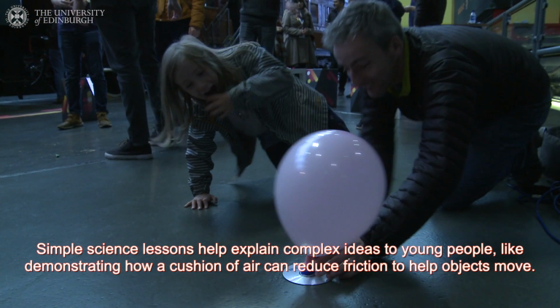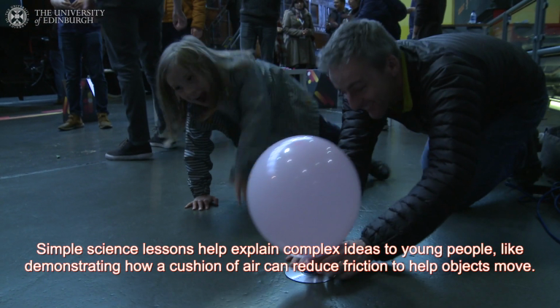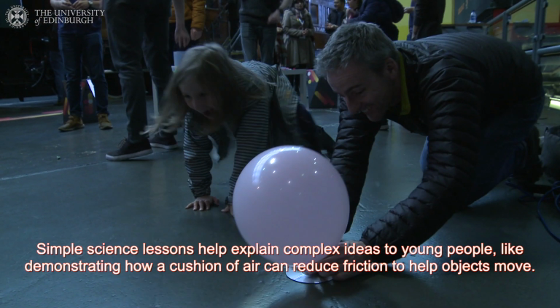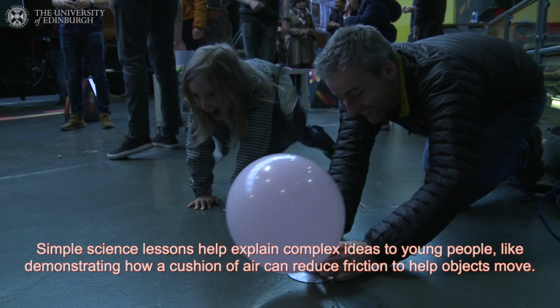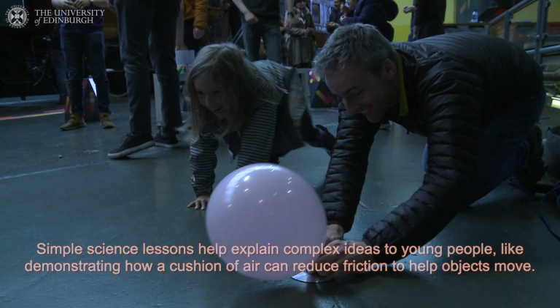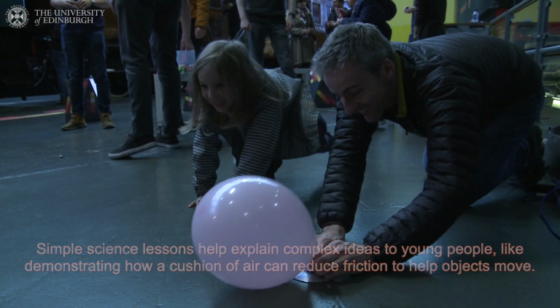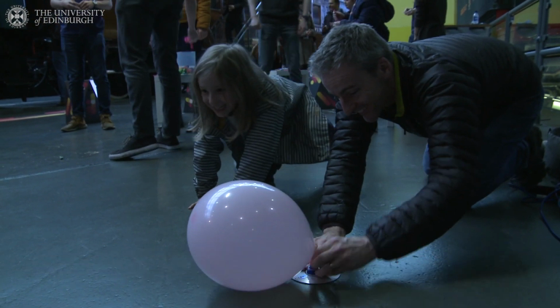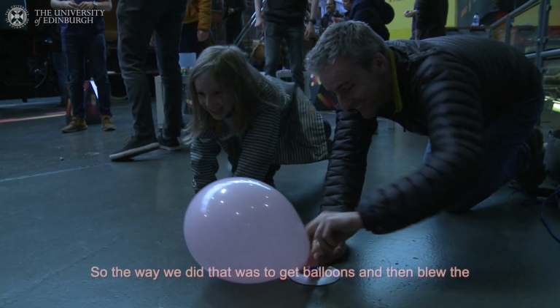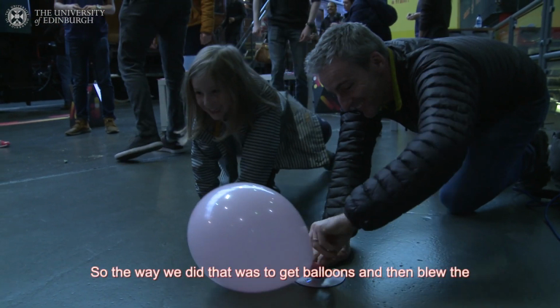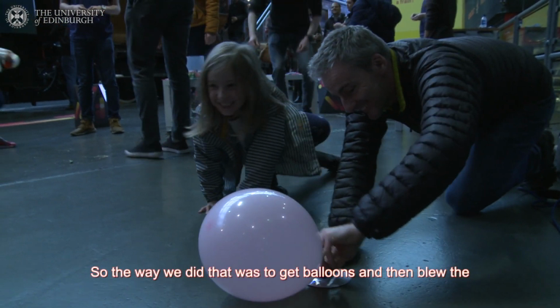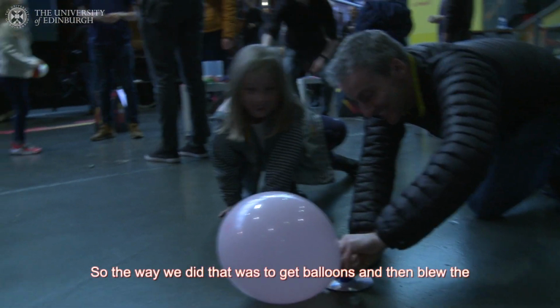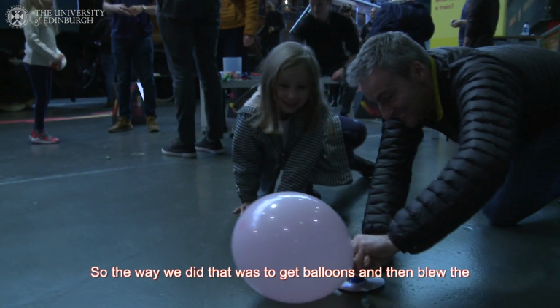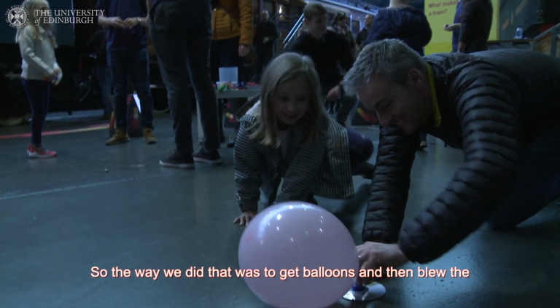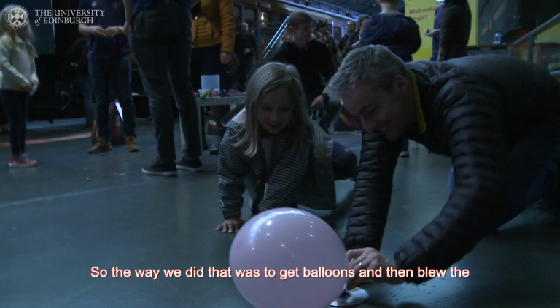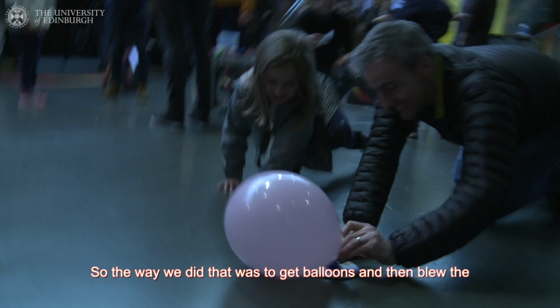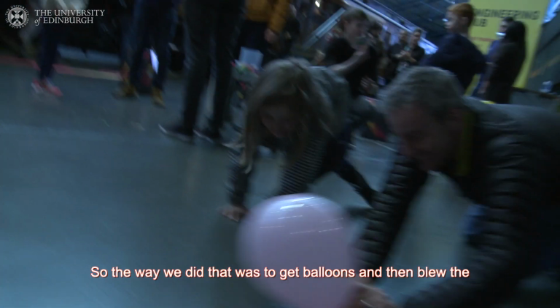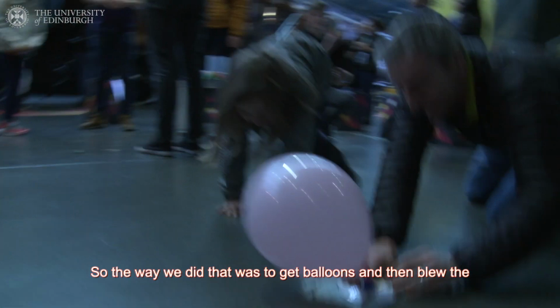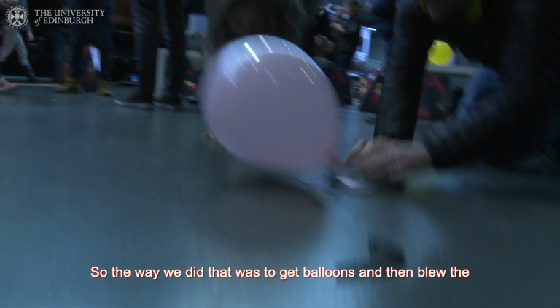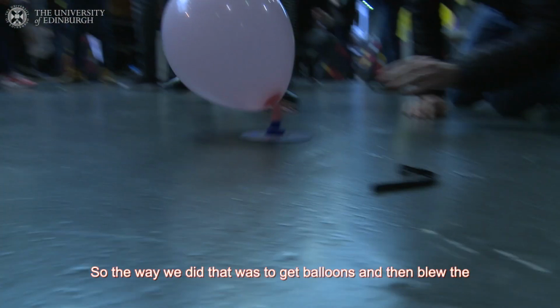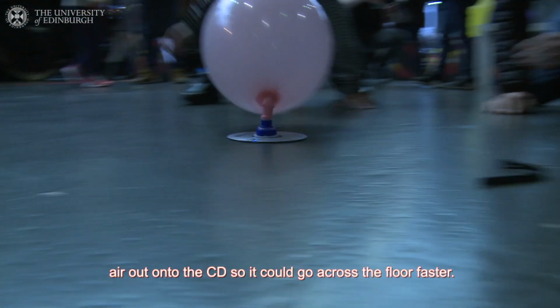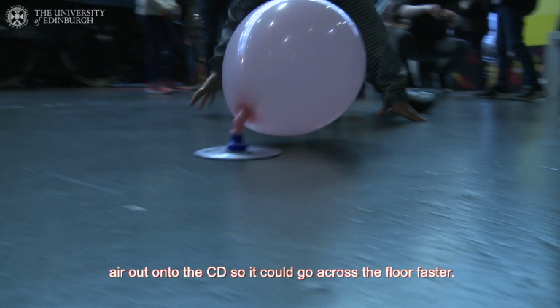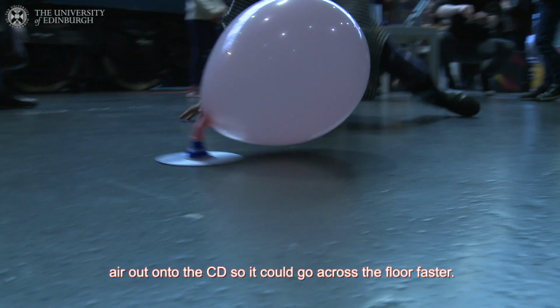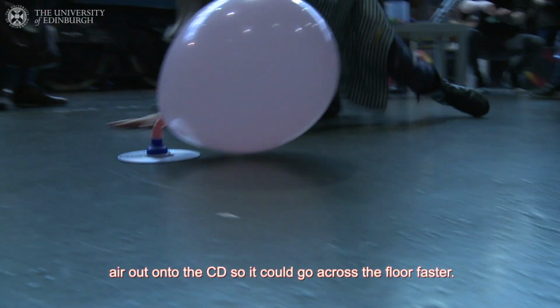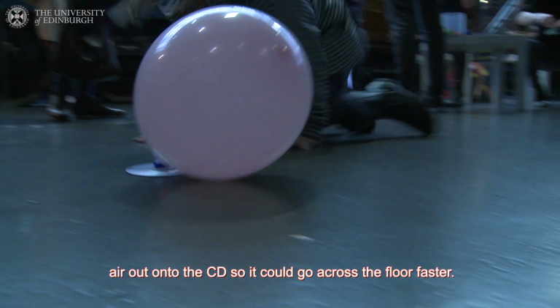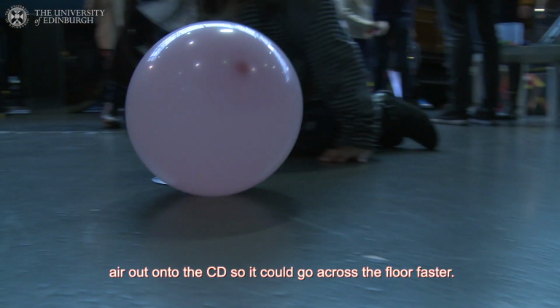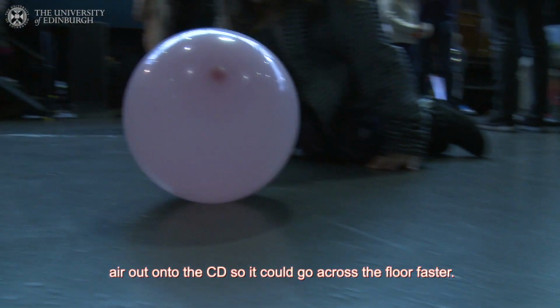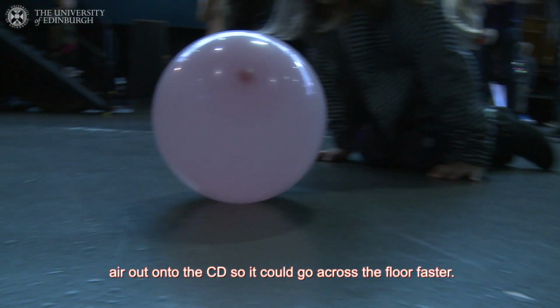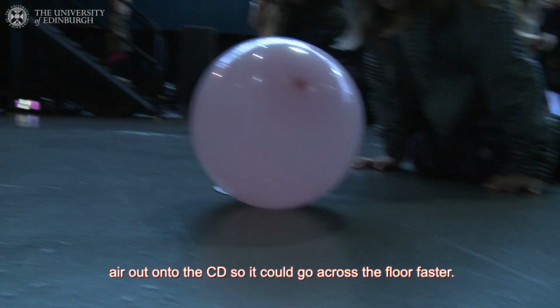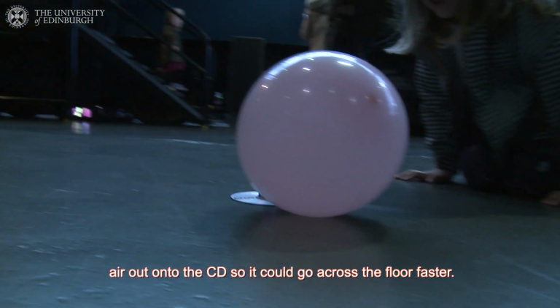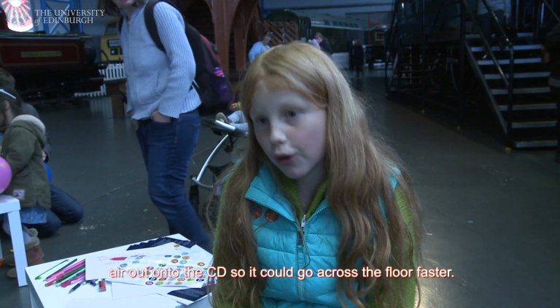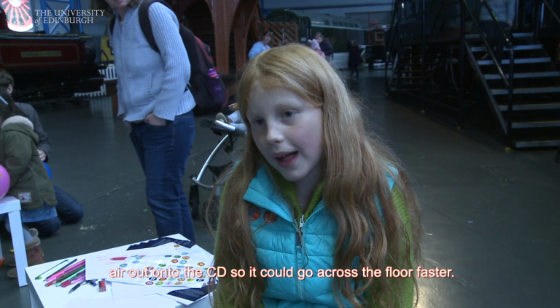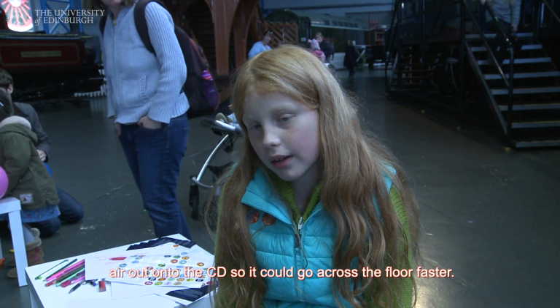The way we did that is we got balloons and then blew the air out onto the CD so it could go across the floor faster.